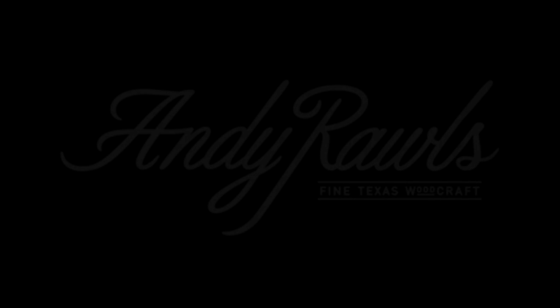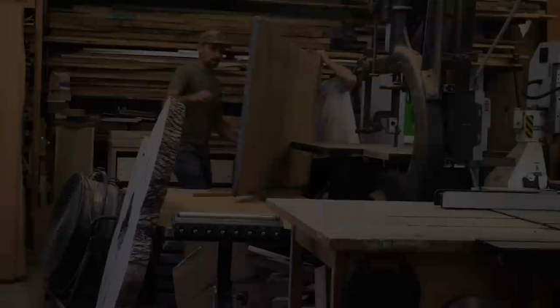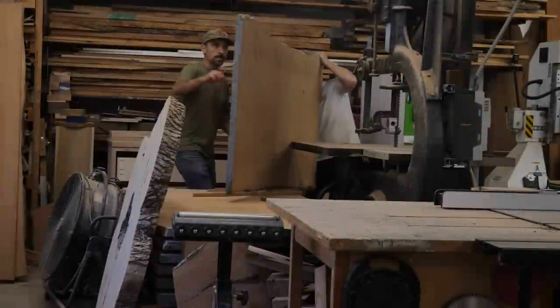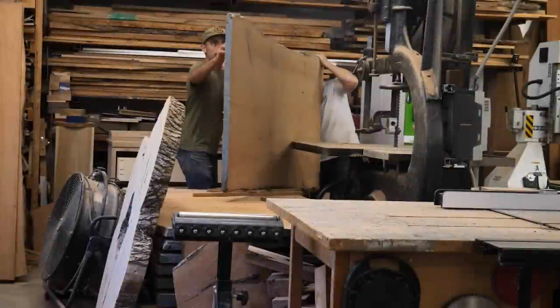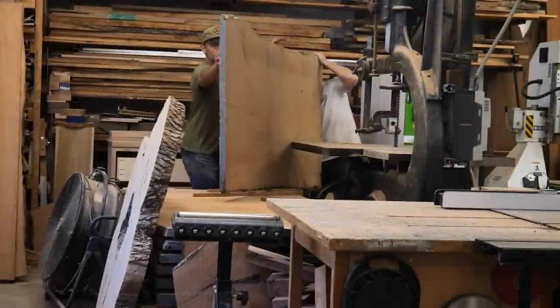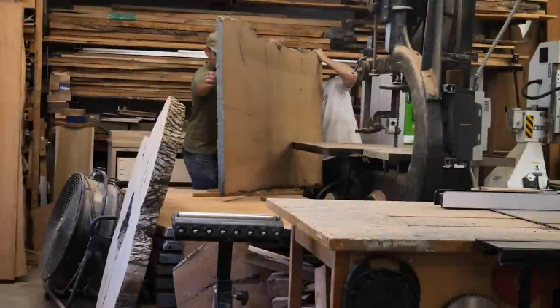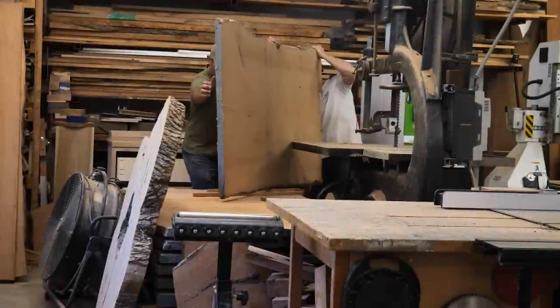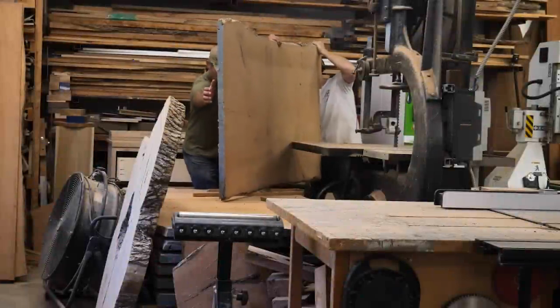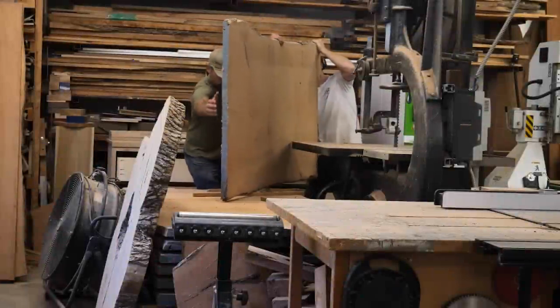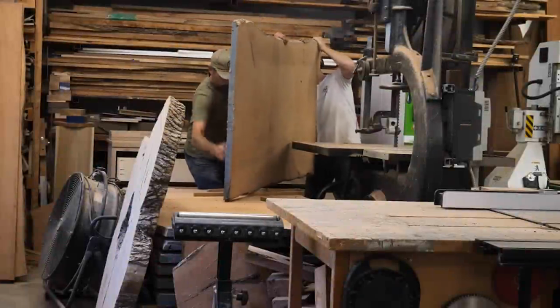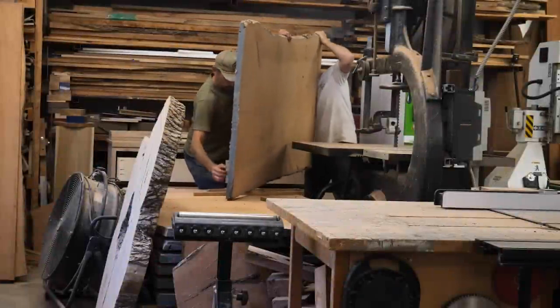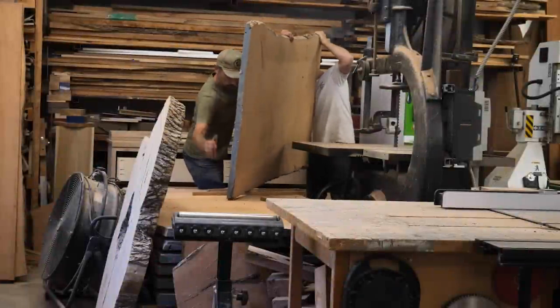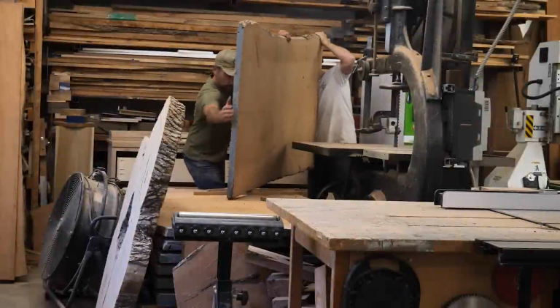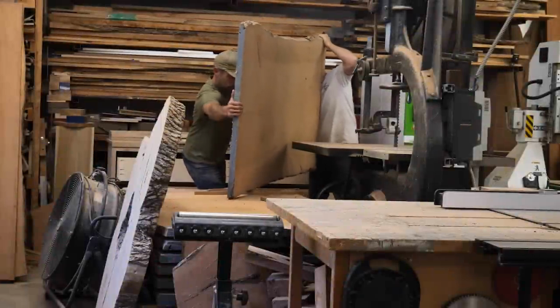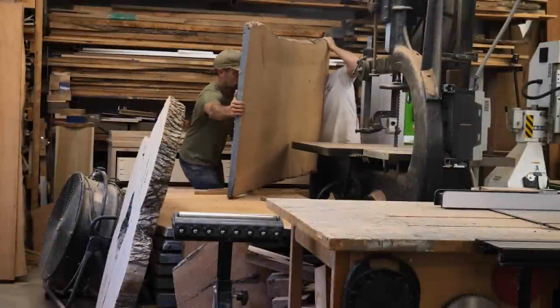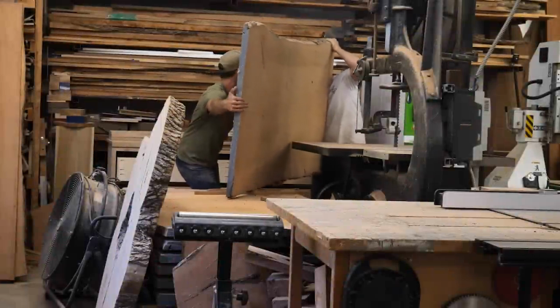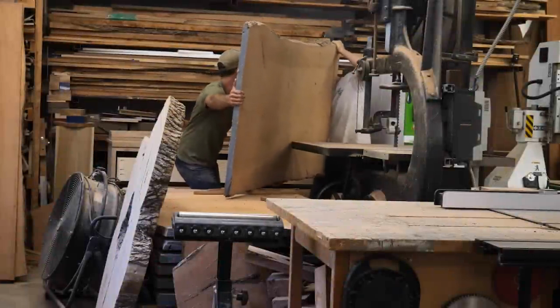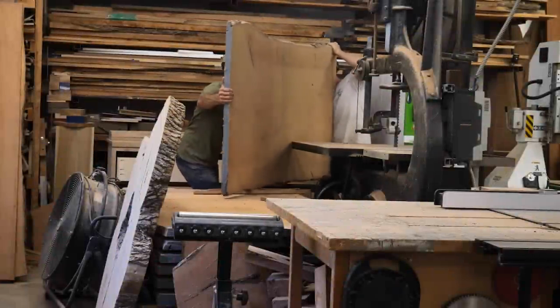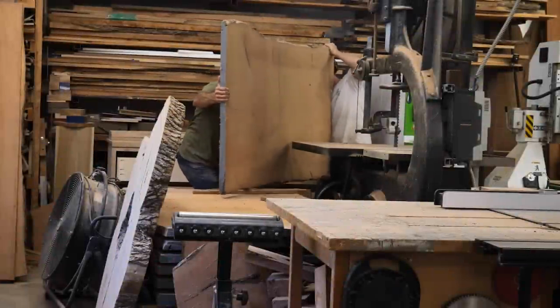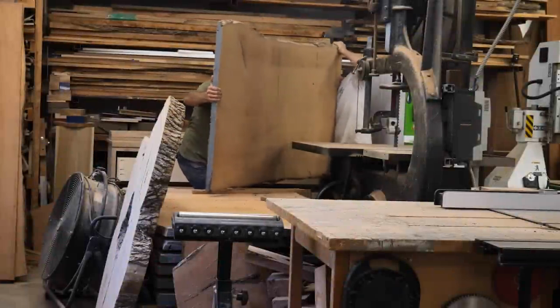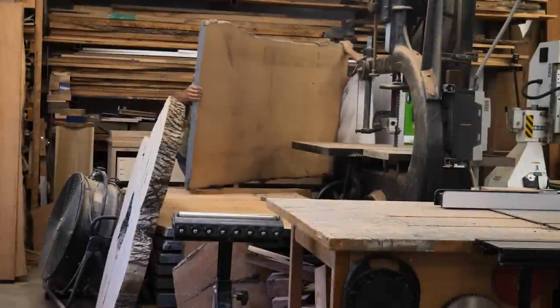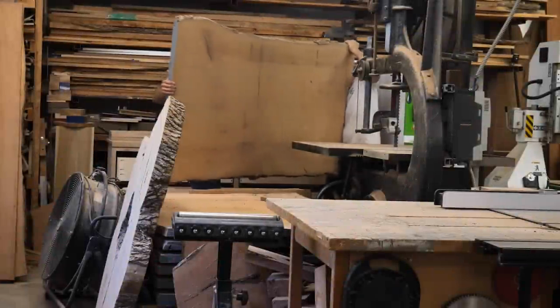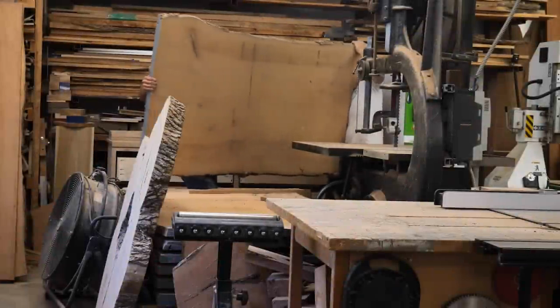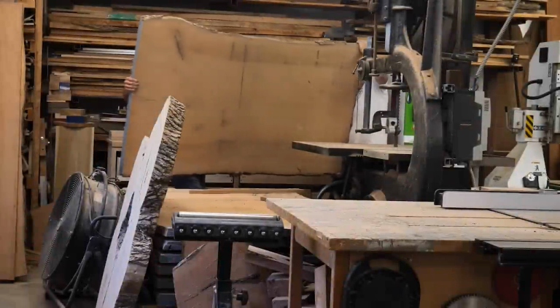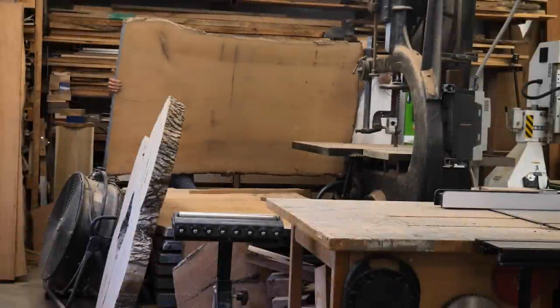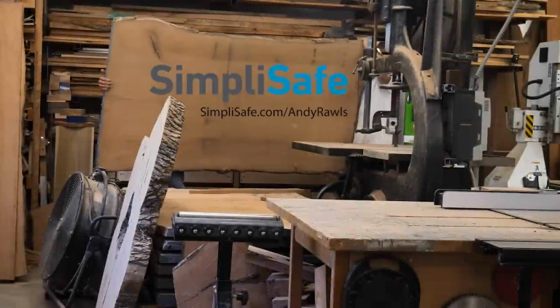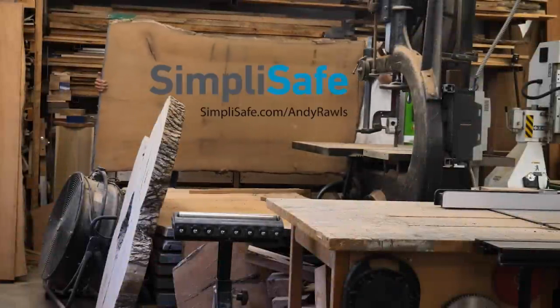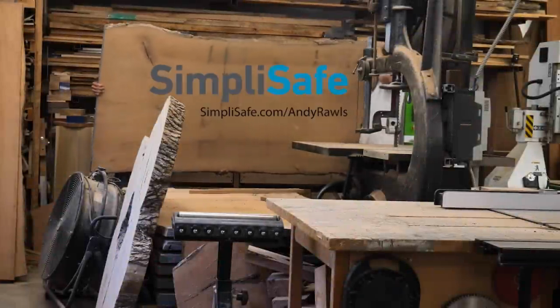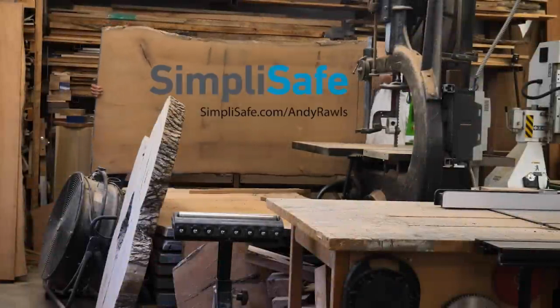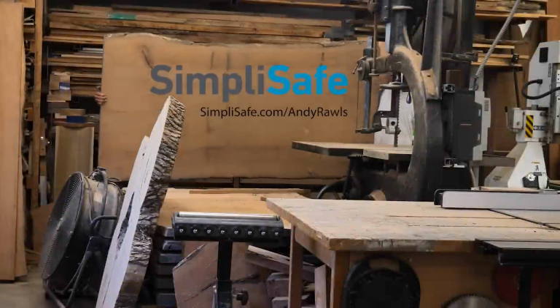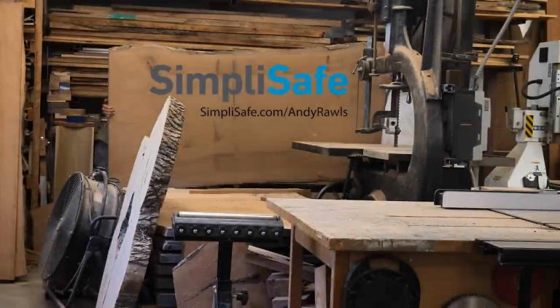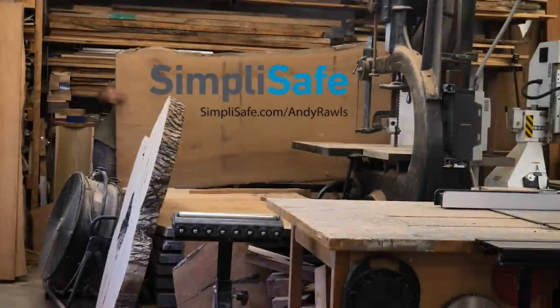Welcome back into the shop. I want to tell you guys real quick that this video is sponsored by my good friends over at SimpliSafe, which I'll tell you about more here soon.